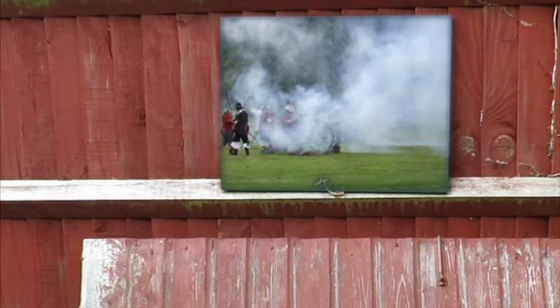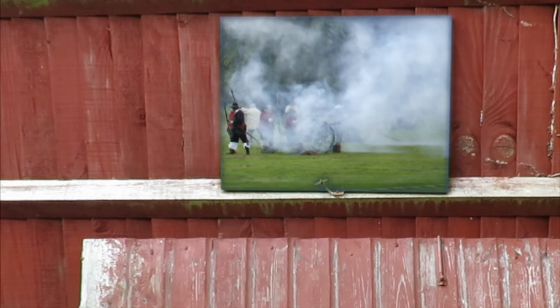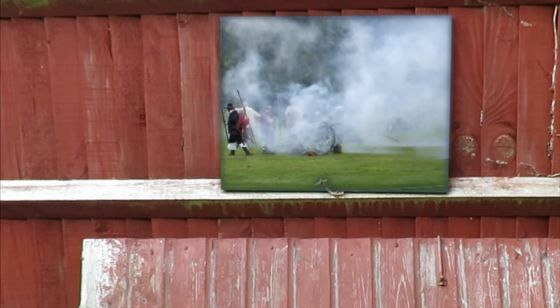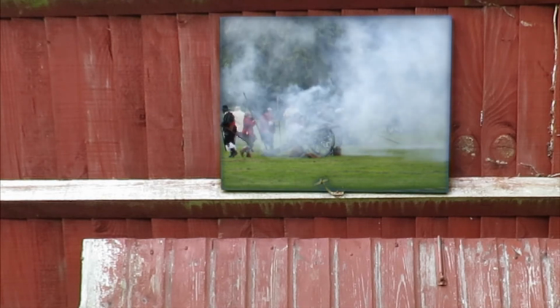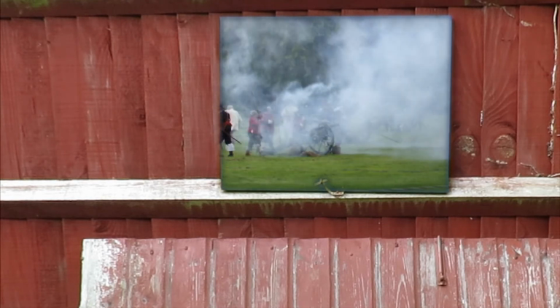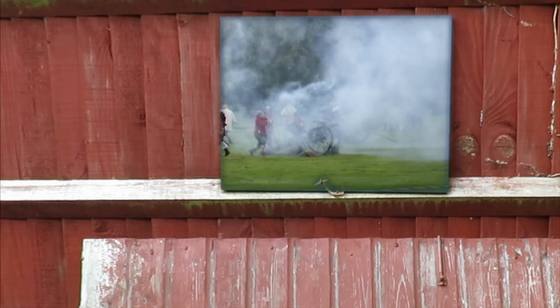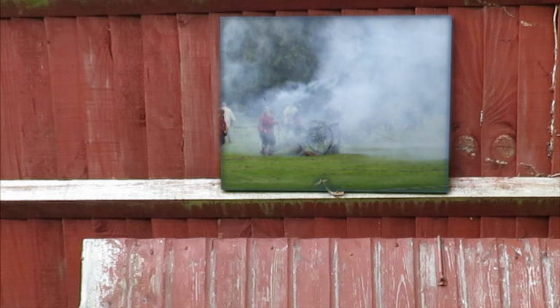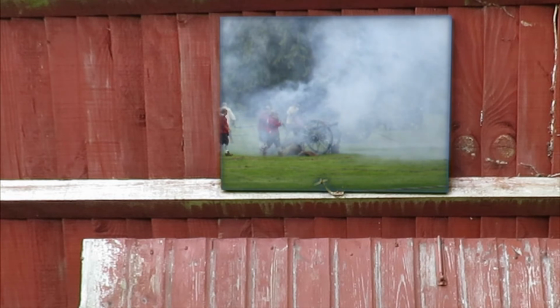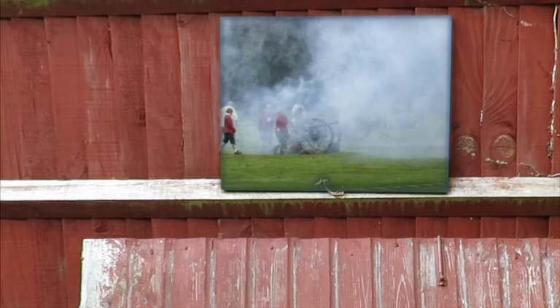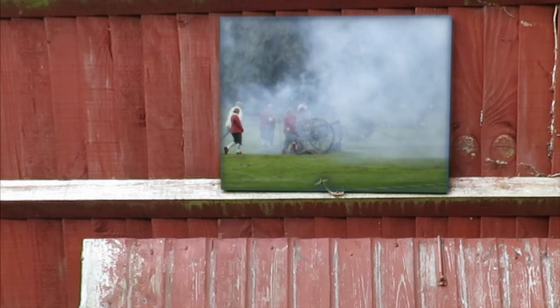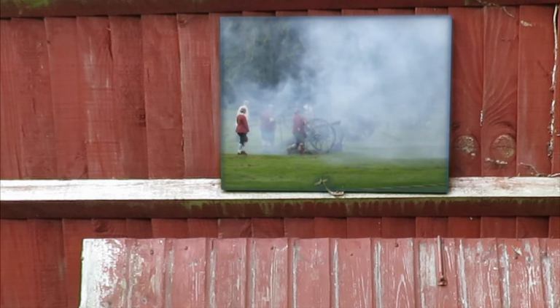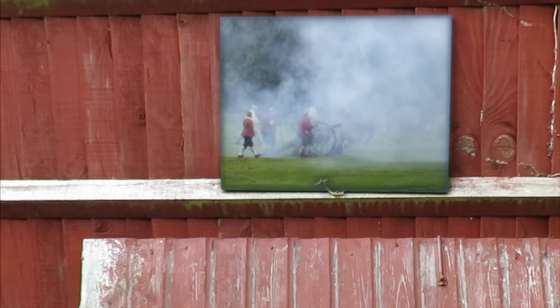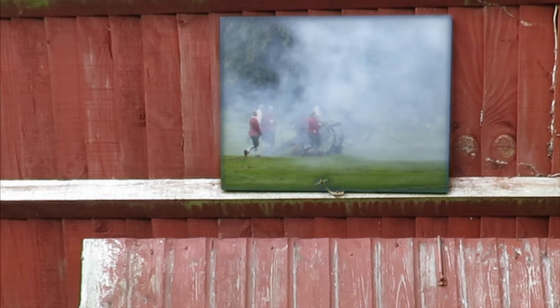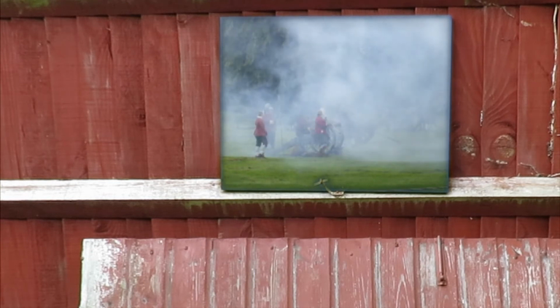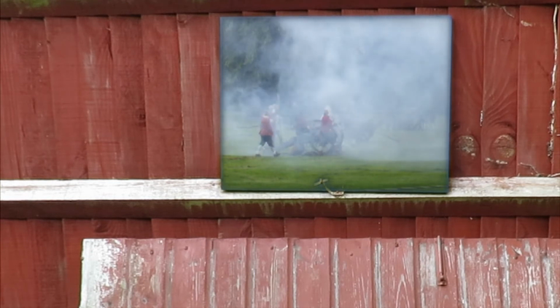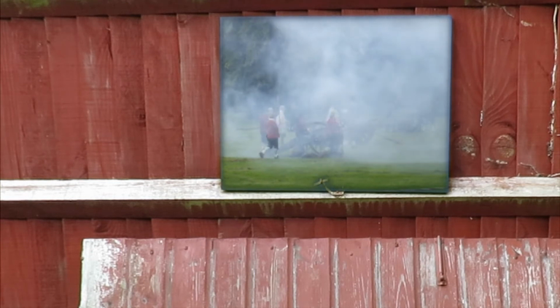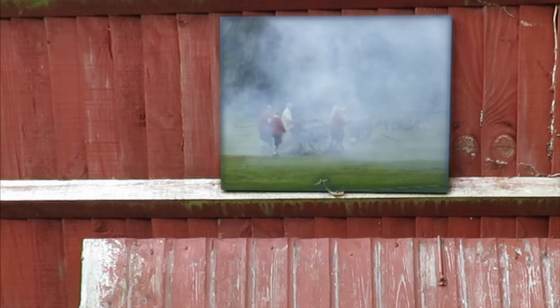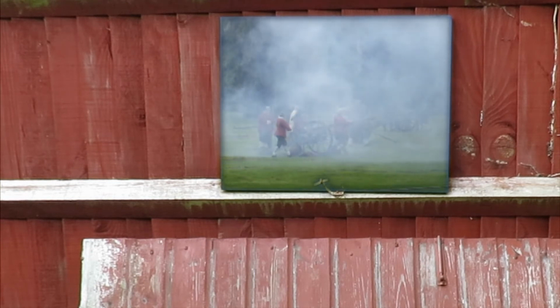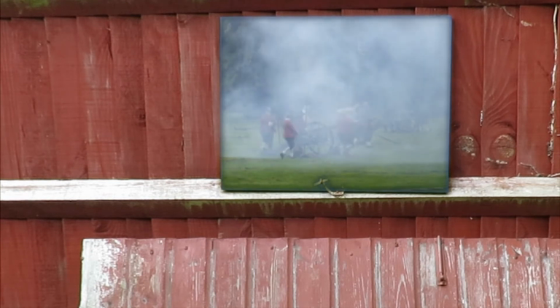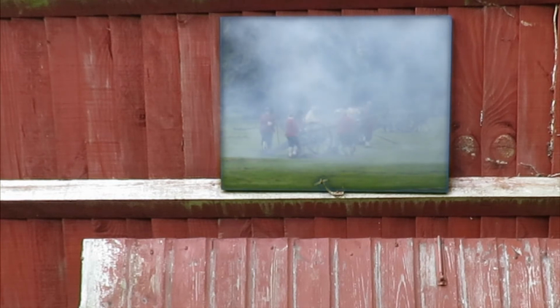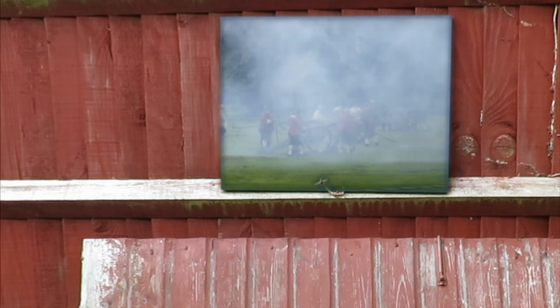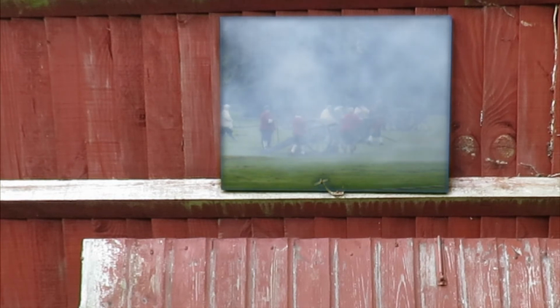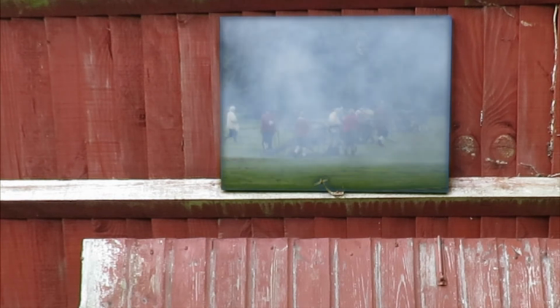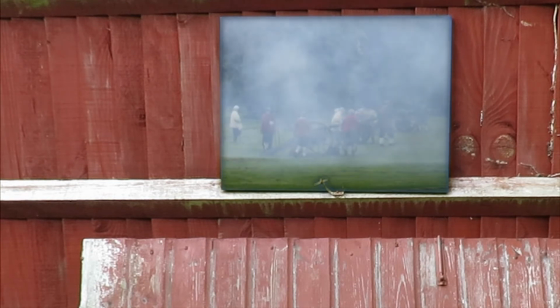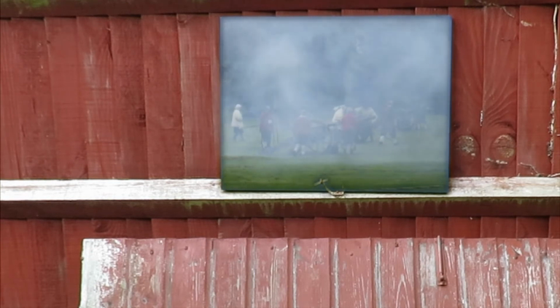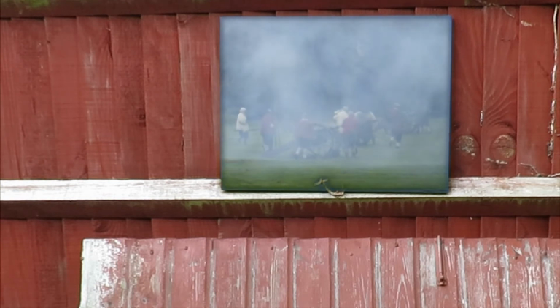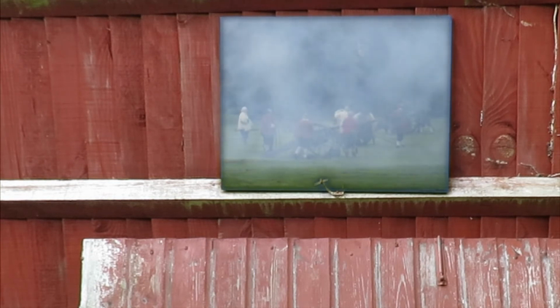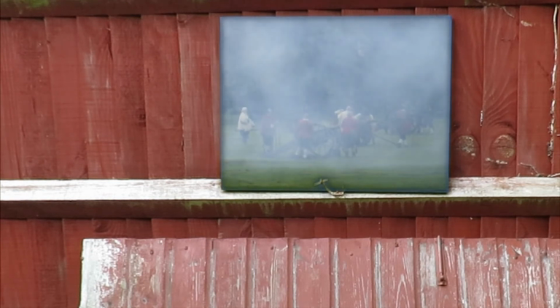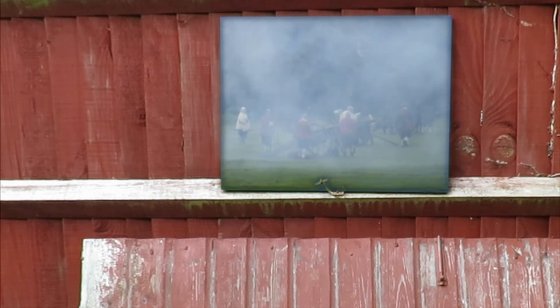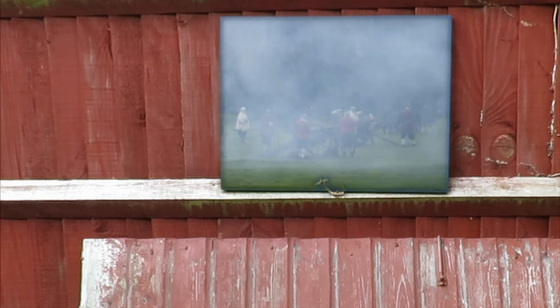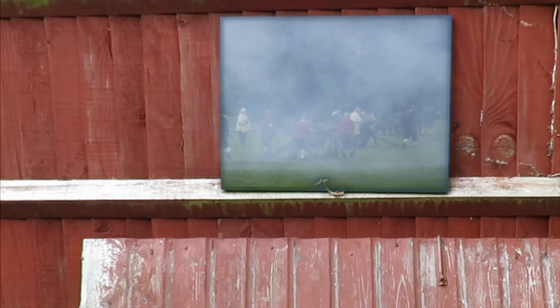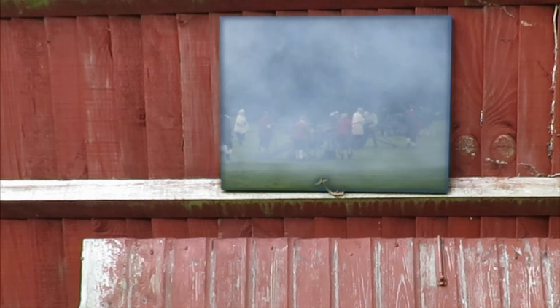Car alarms all over the area are now starting to go off. I've given them a round of applause because I think that was very good.